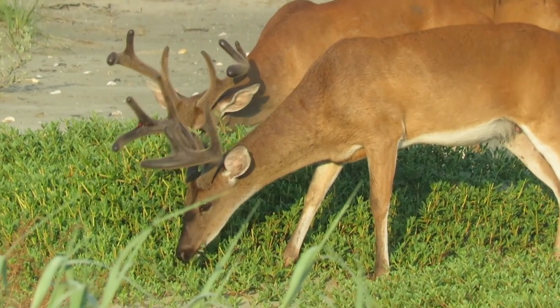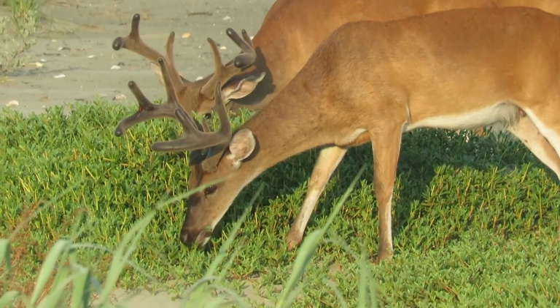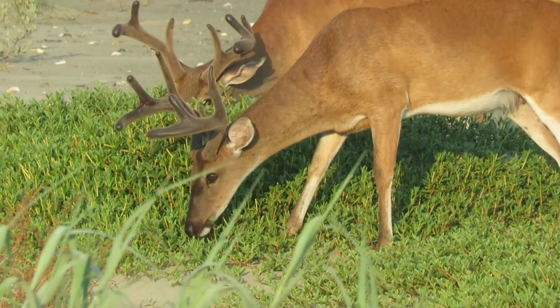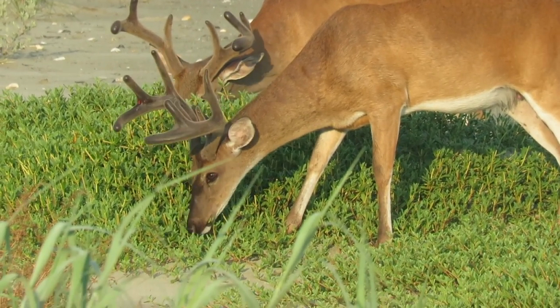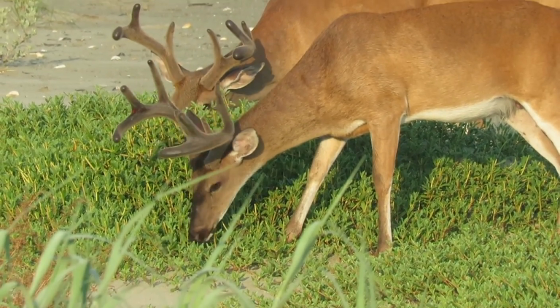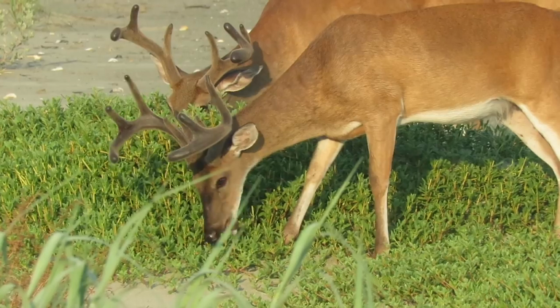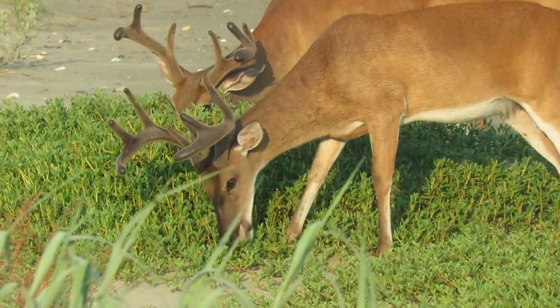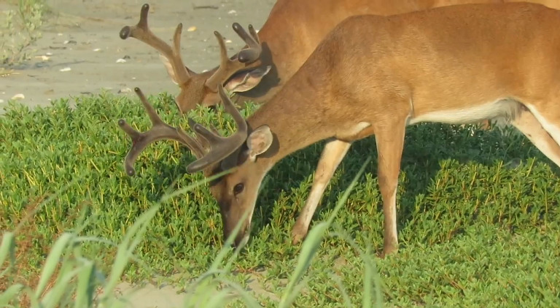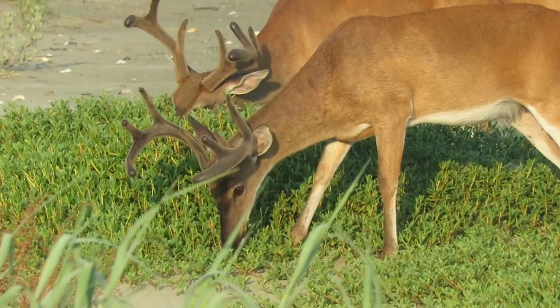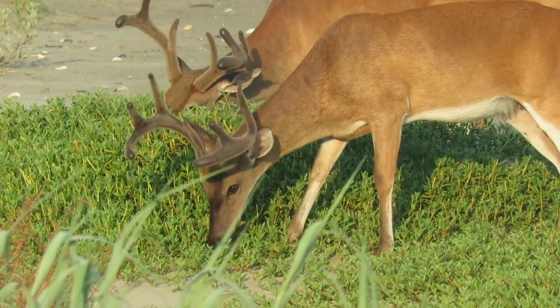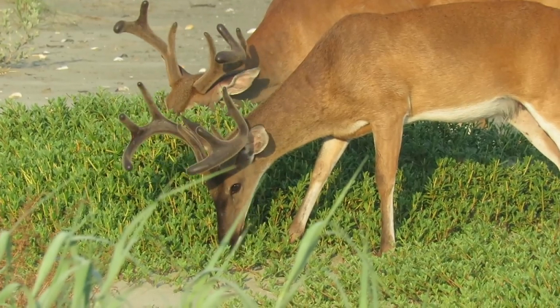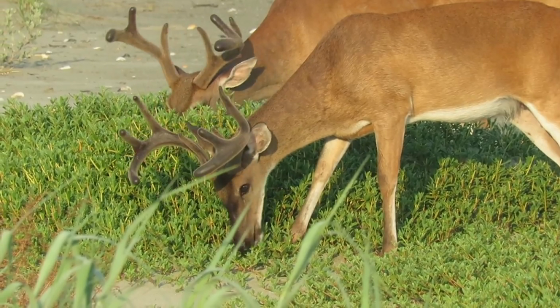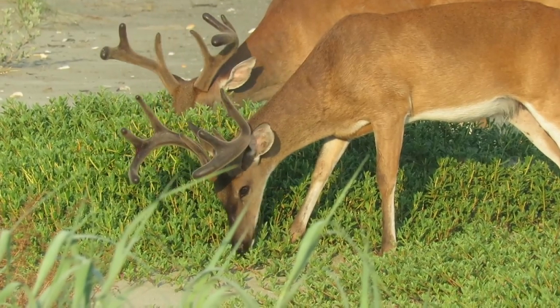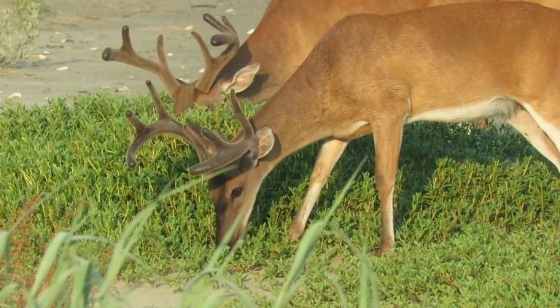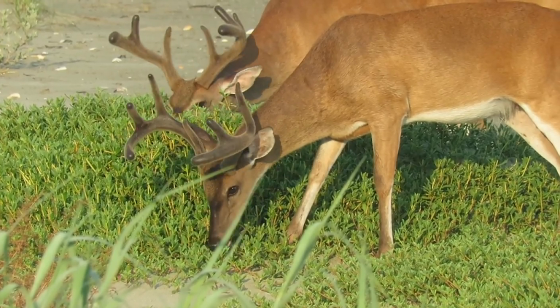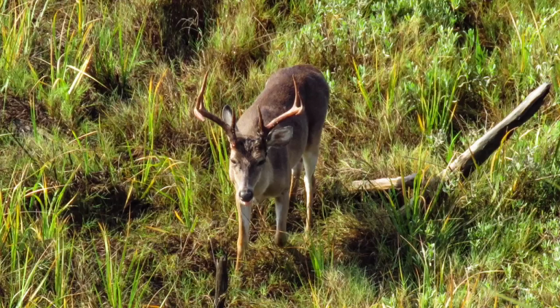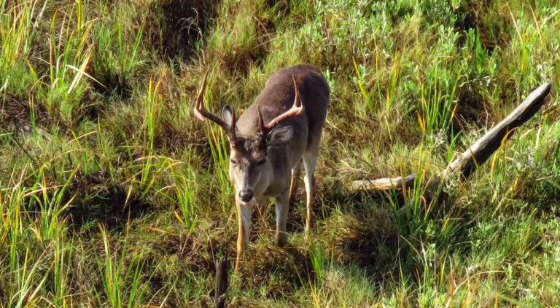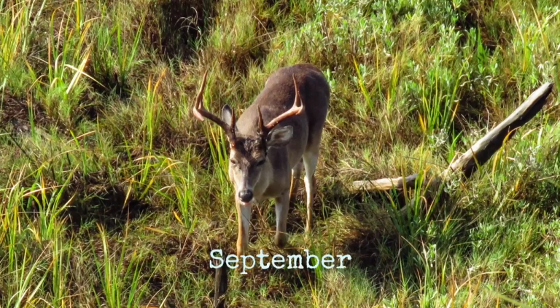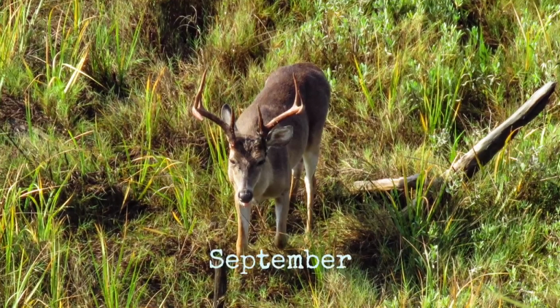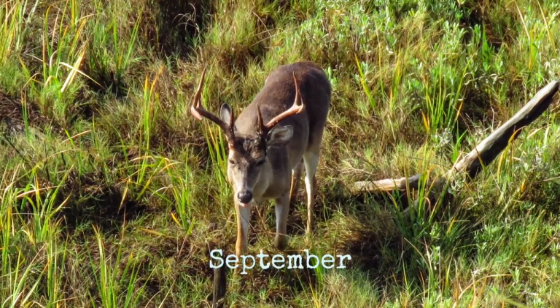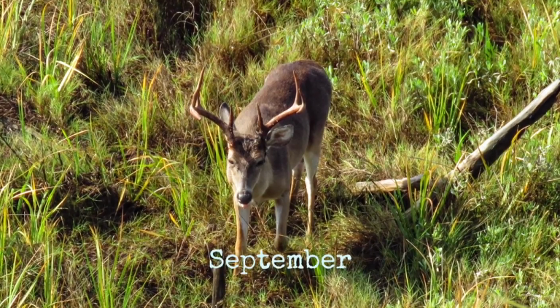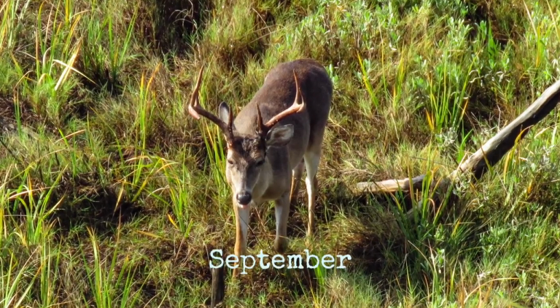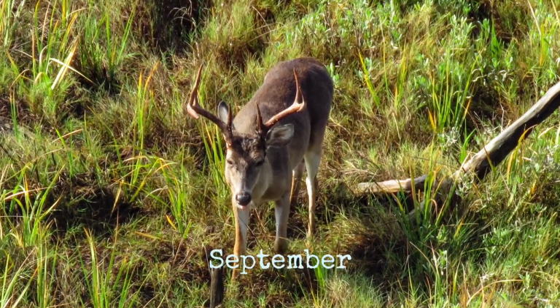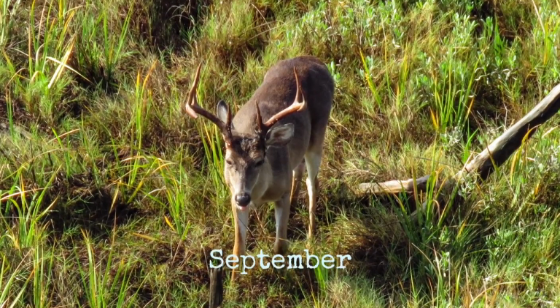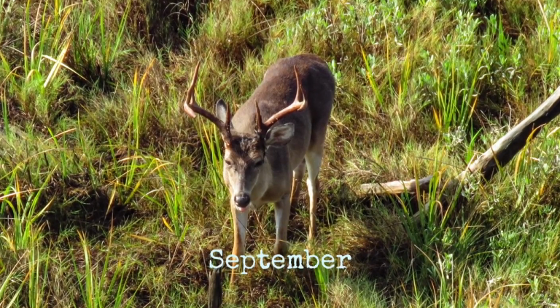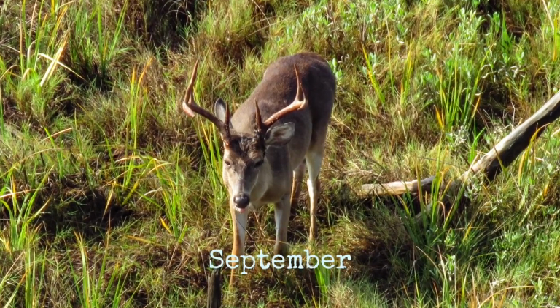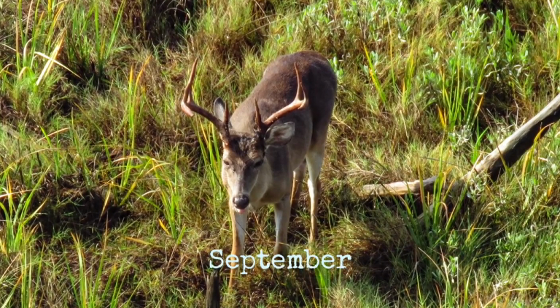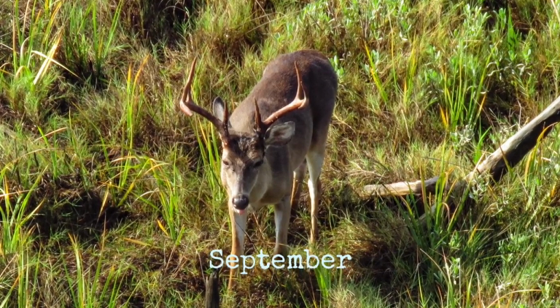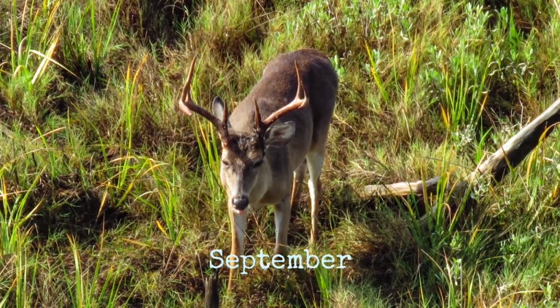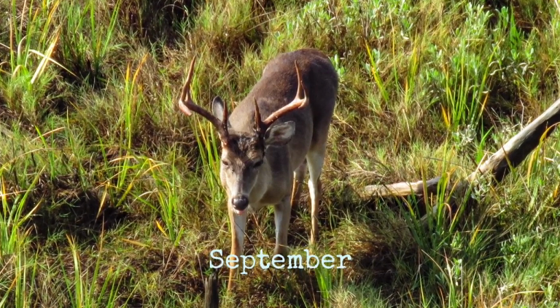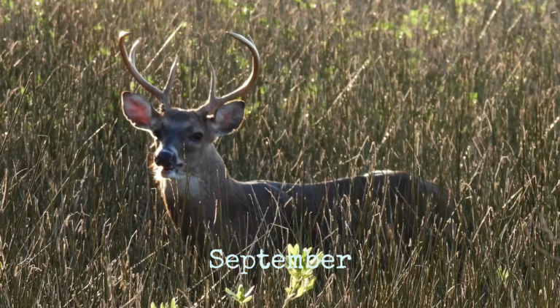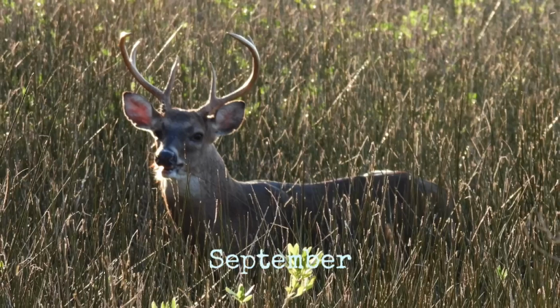By late summer, the antlers will be full grown, and in the fall, the deer will shed the velvety covering.